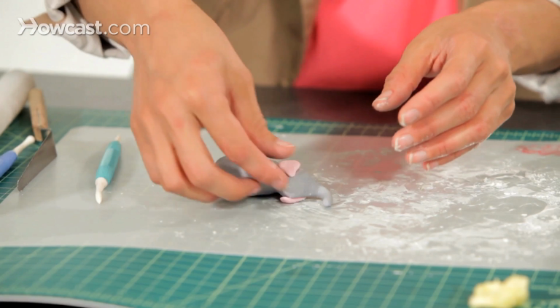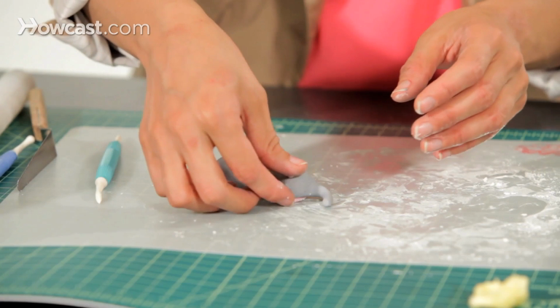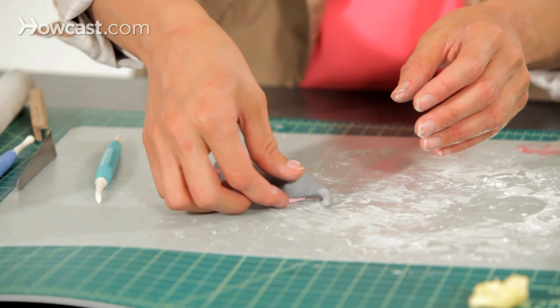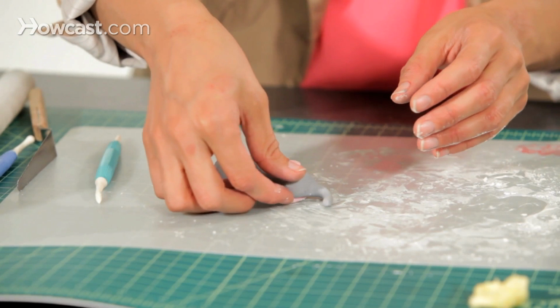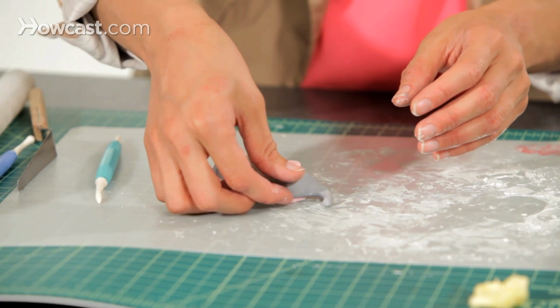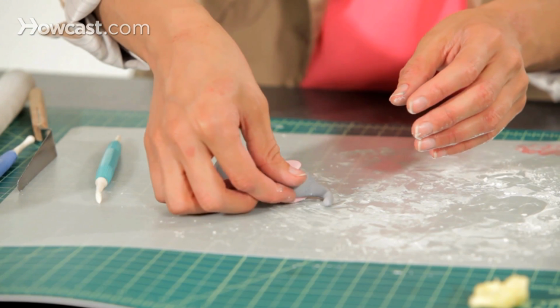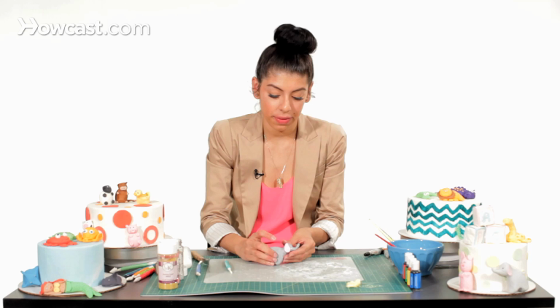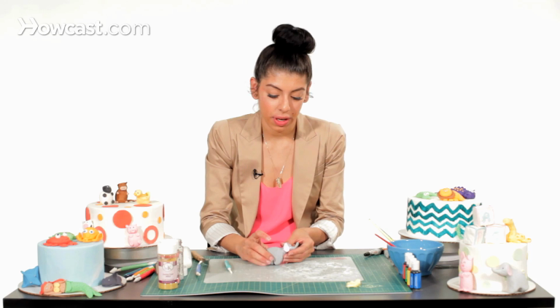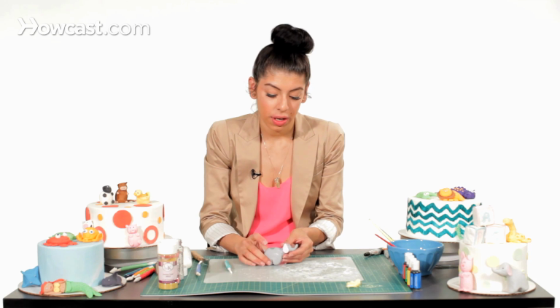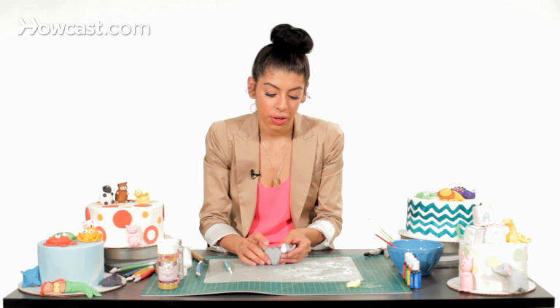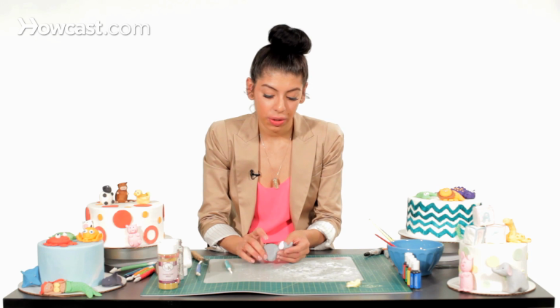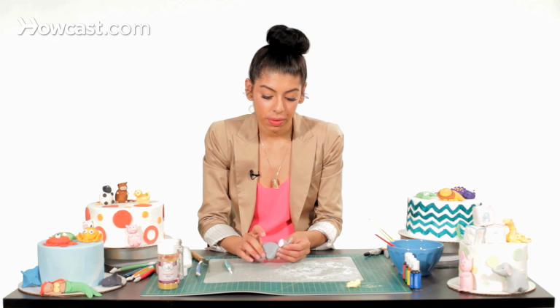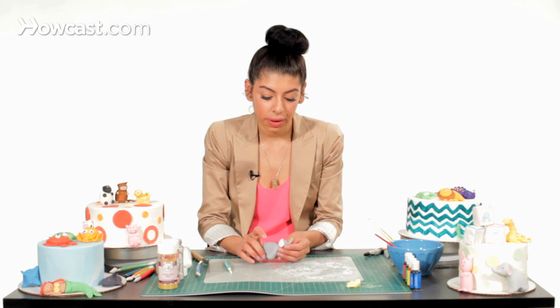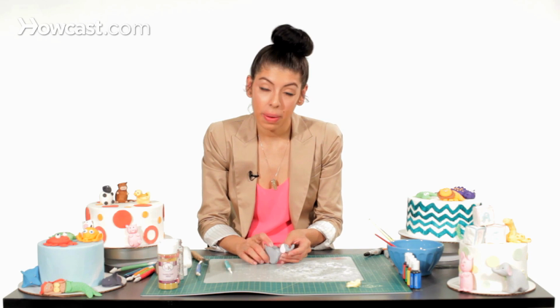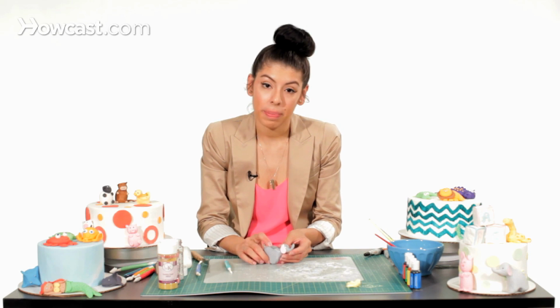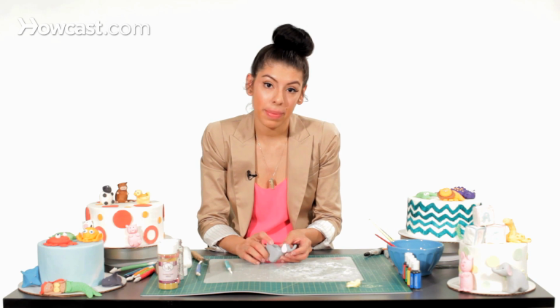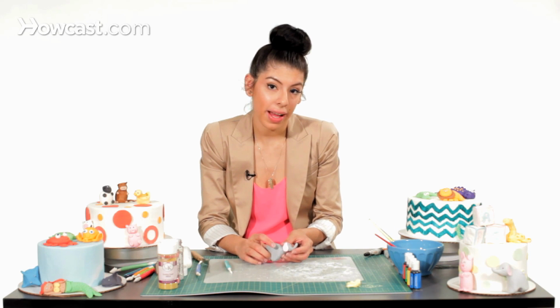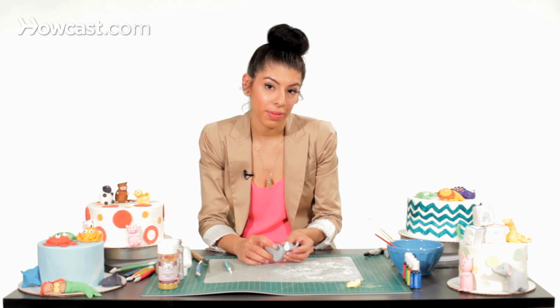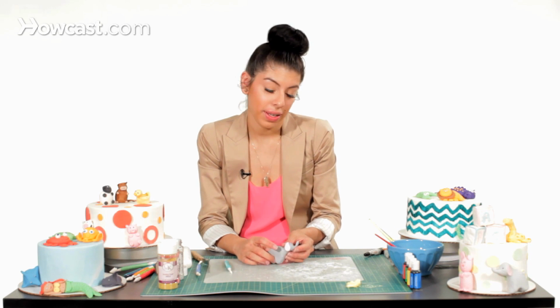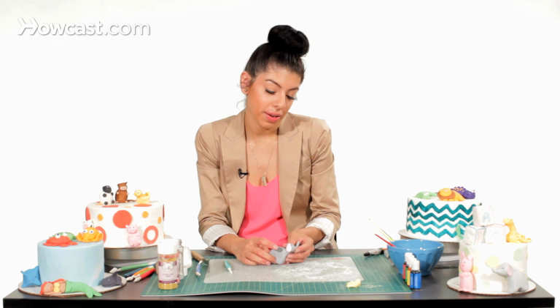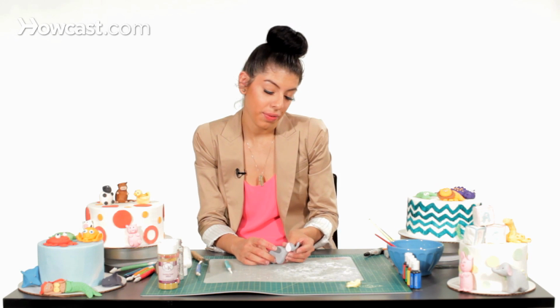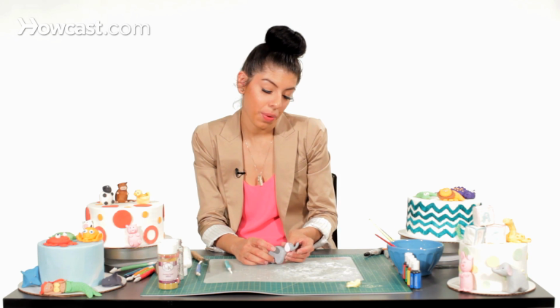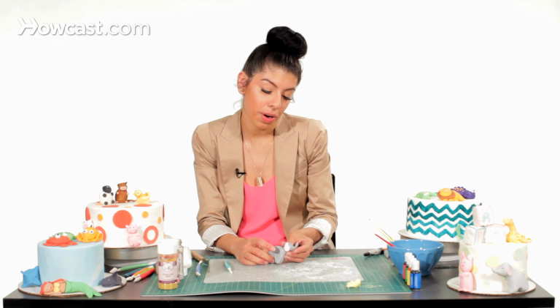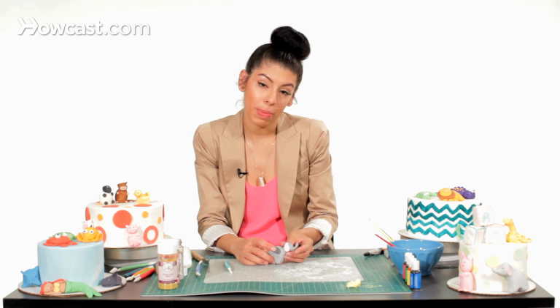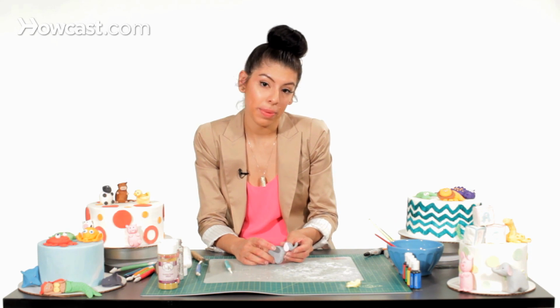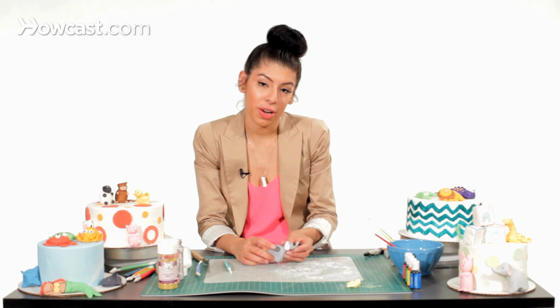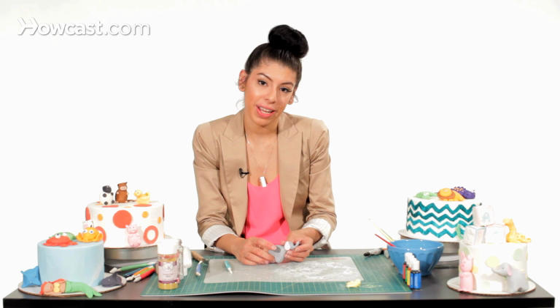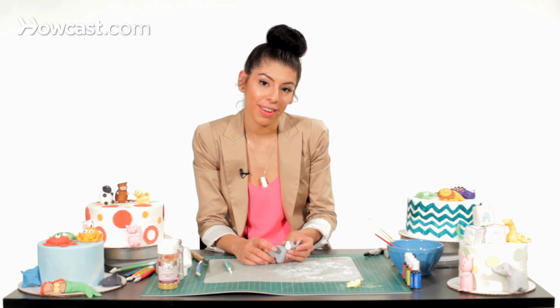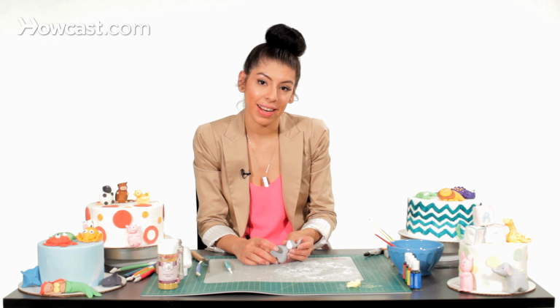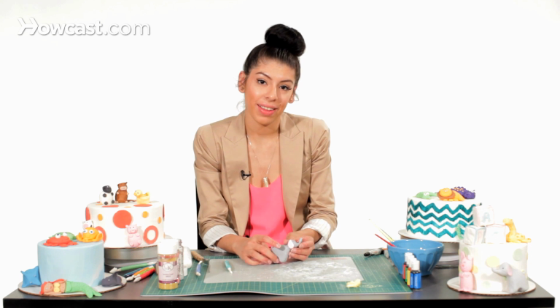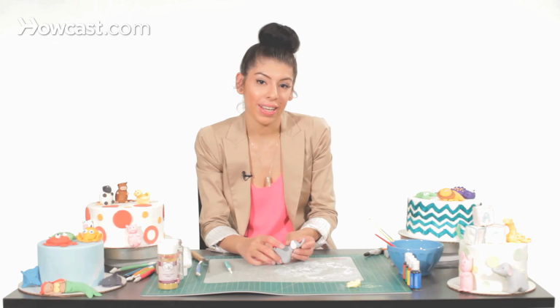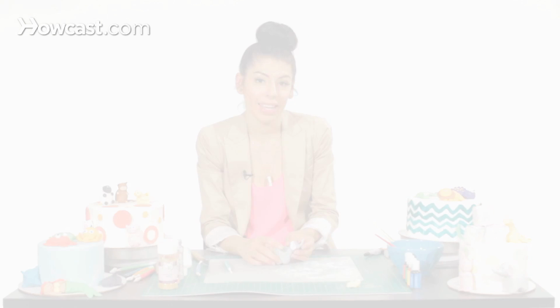And there you have your cute little baby elephant for your baby shower cake or any other cake.